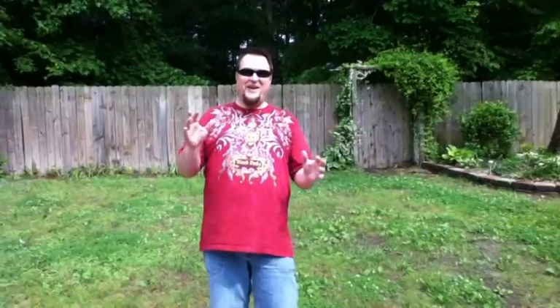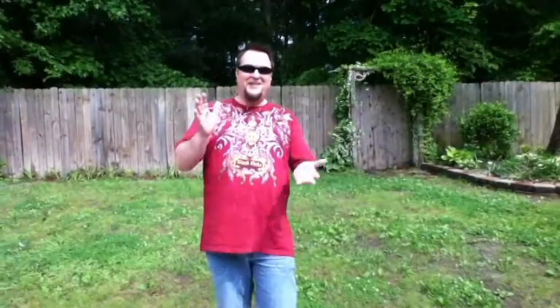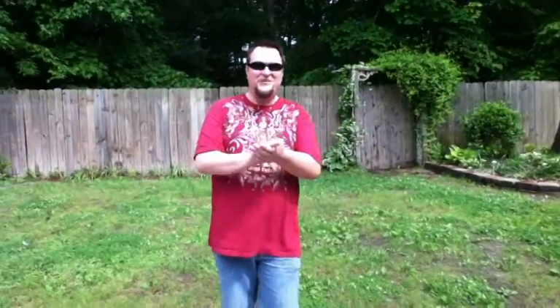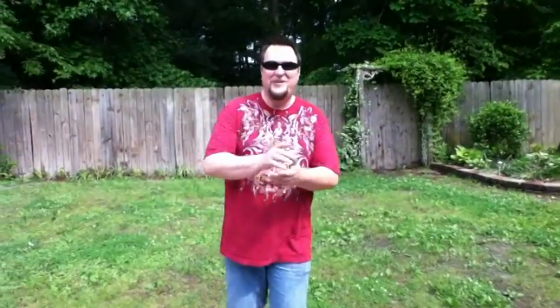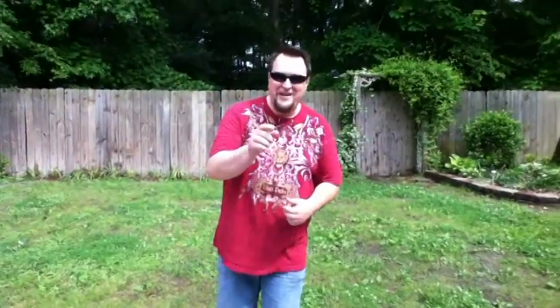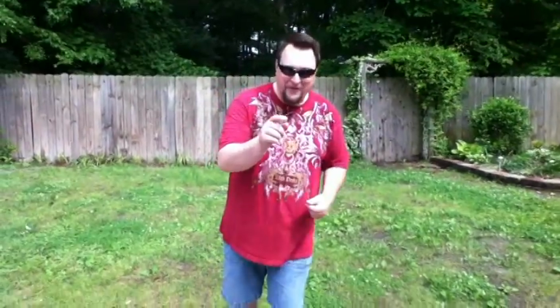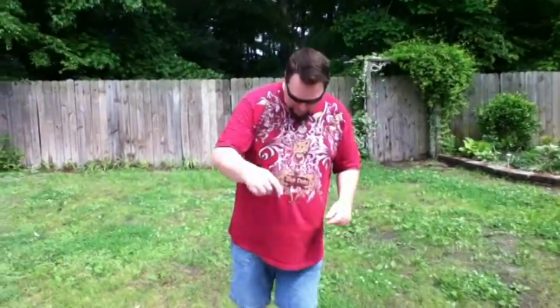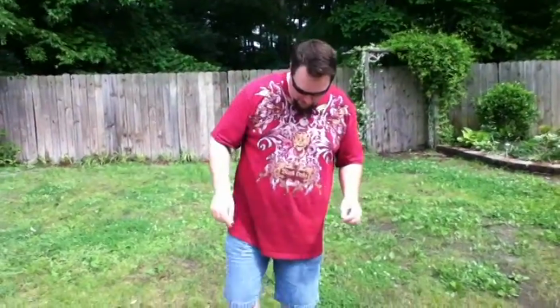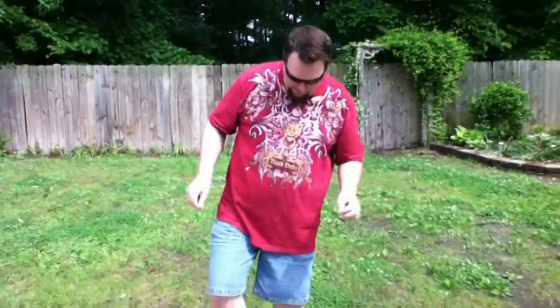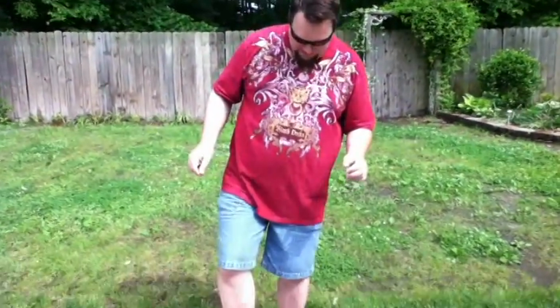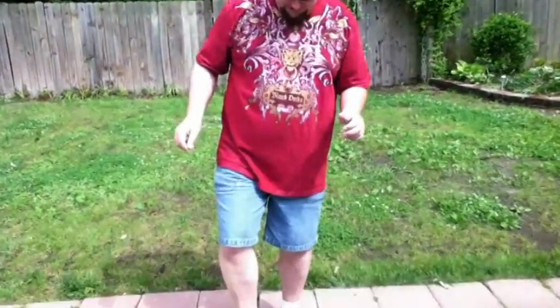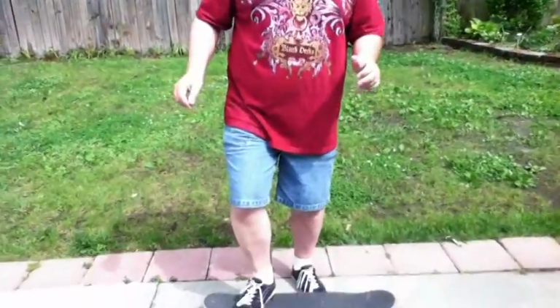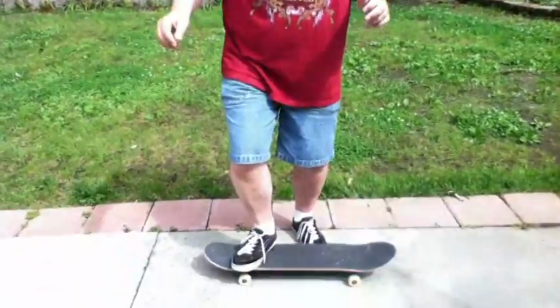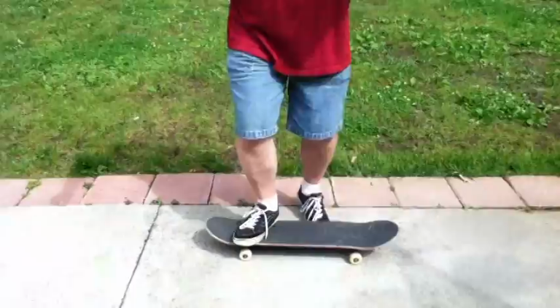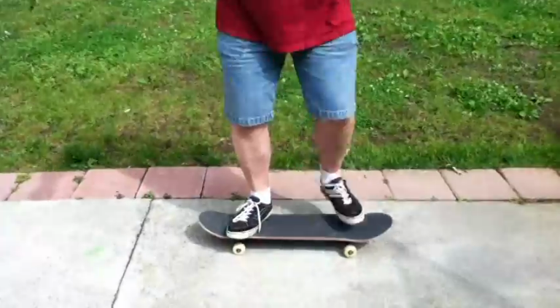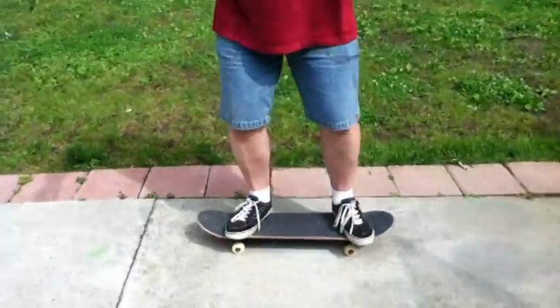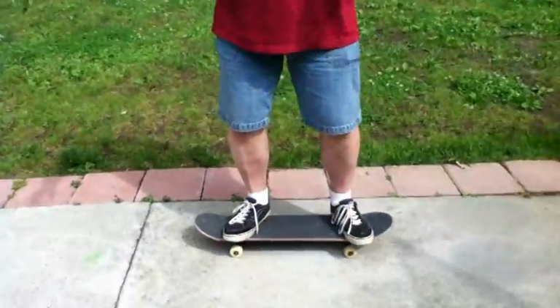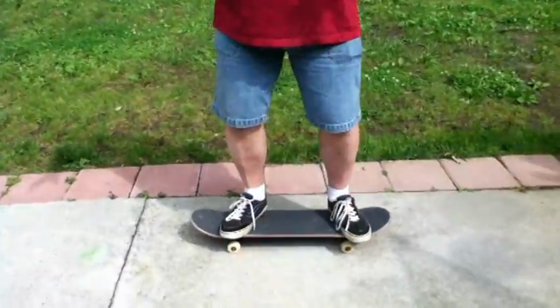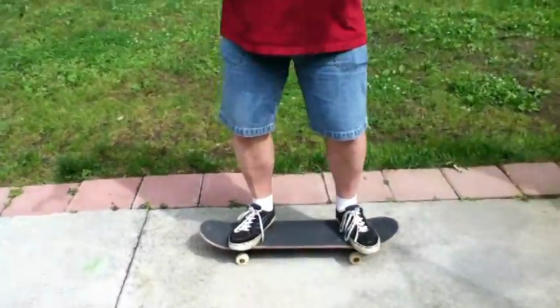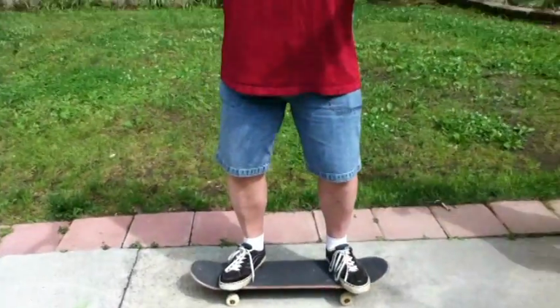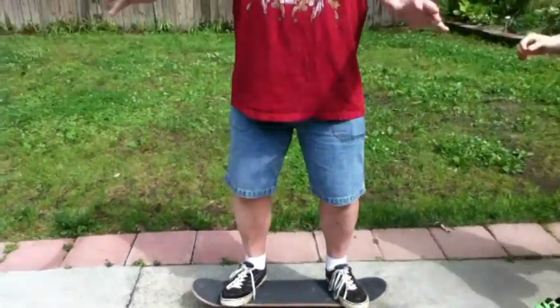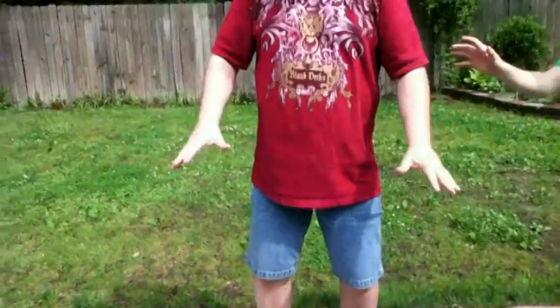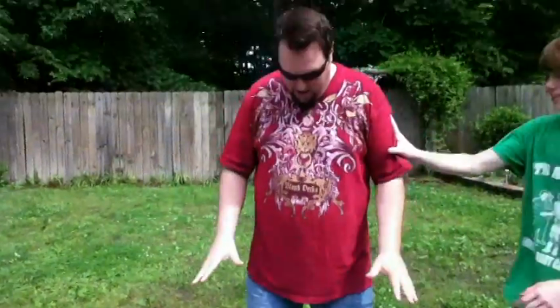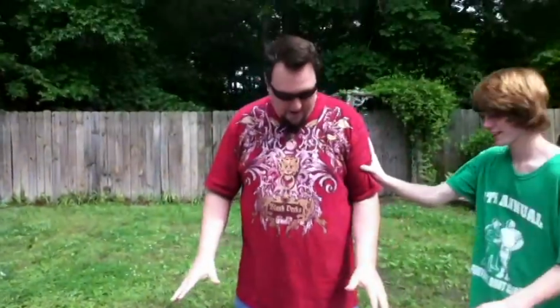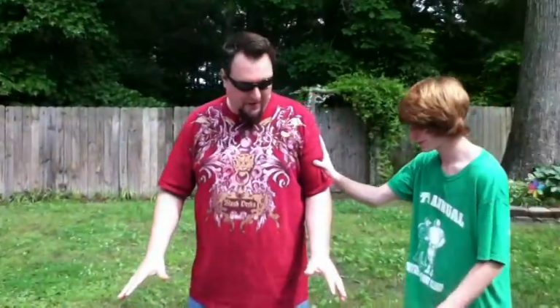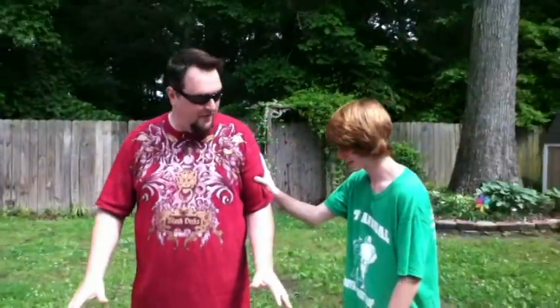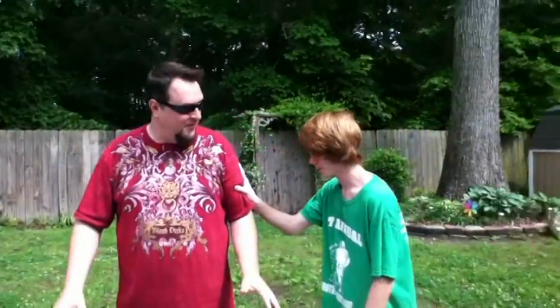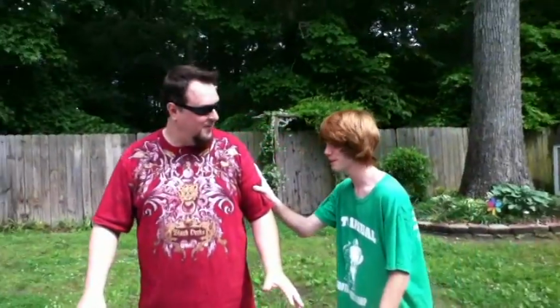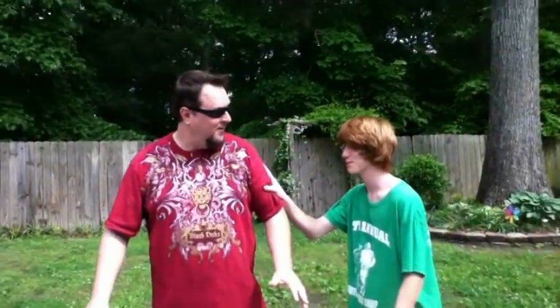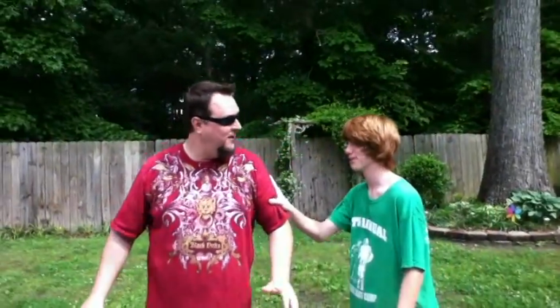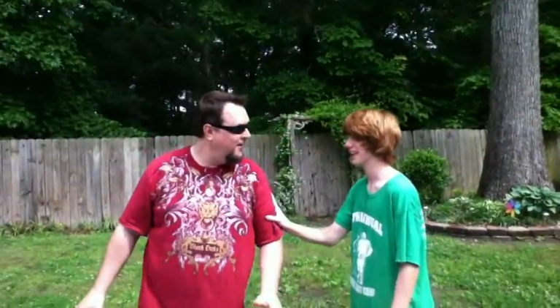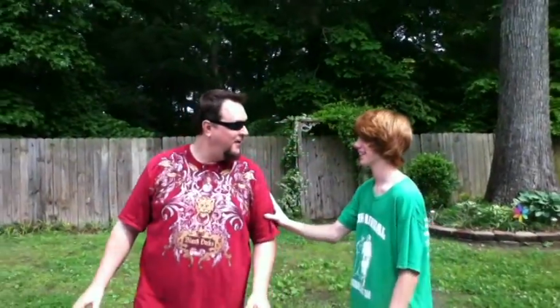Okay, to do a kickflip, what you do is you put your feet — no, no, get off my skateboard. You're a bit too blue for that.